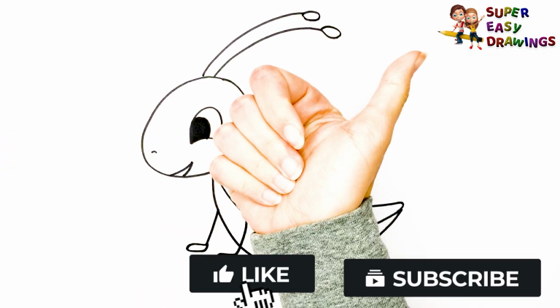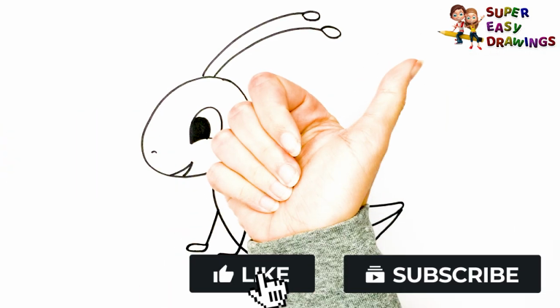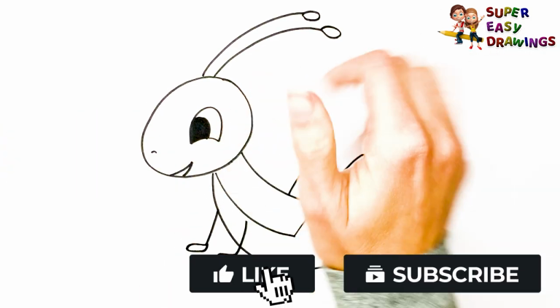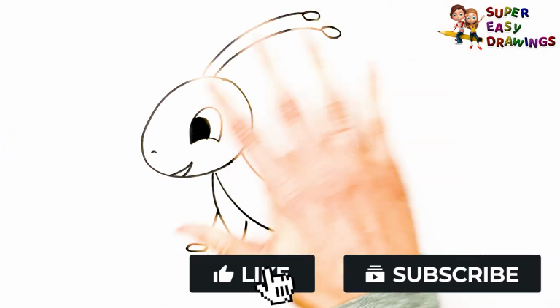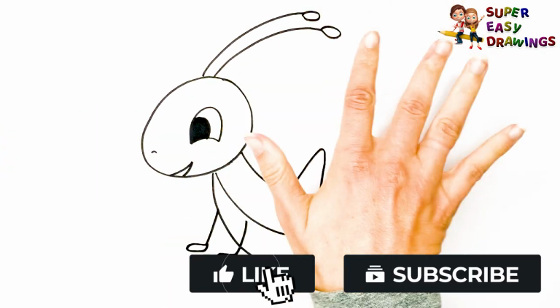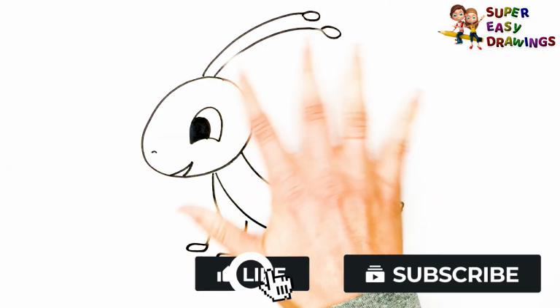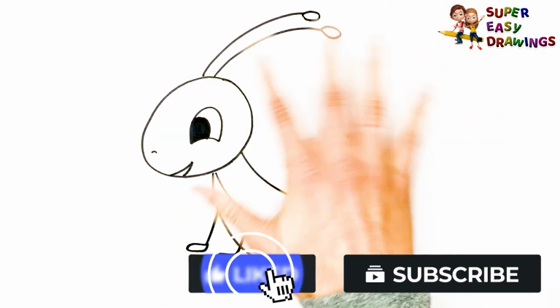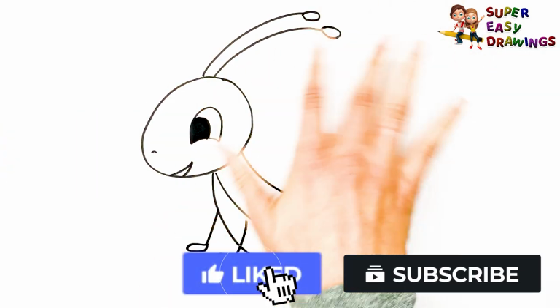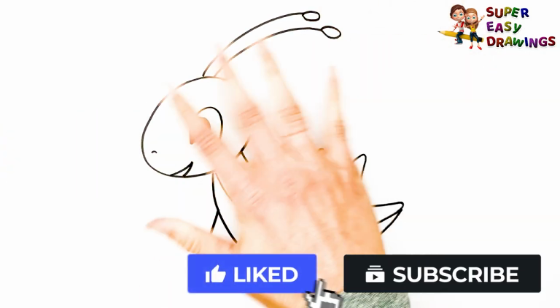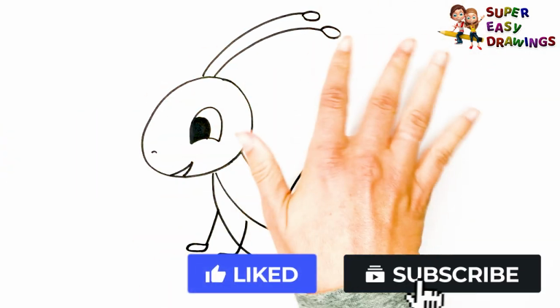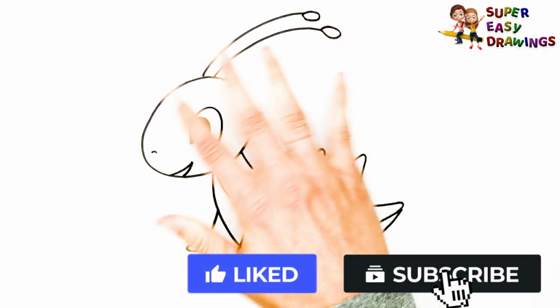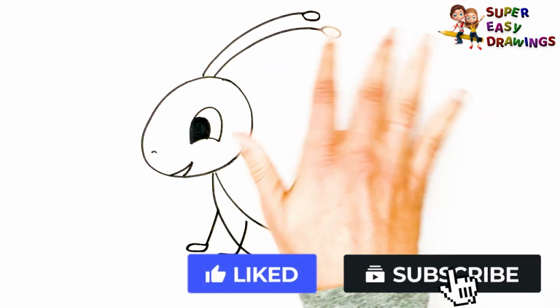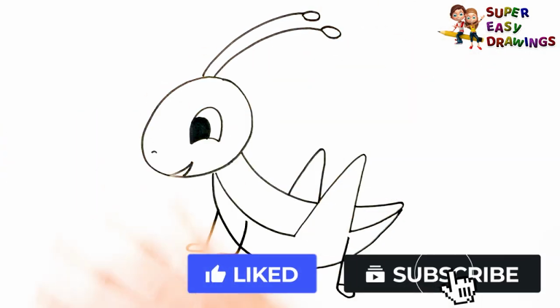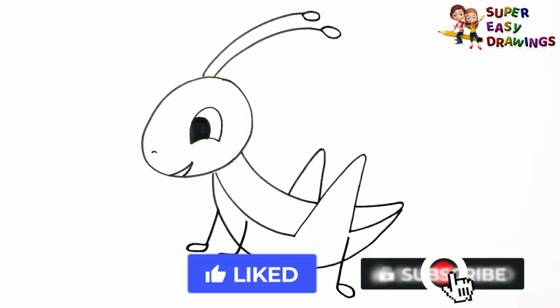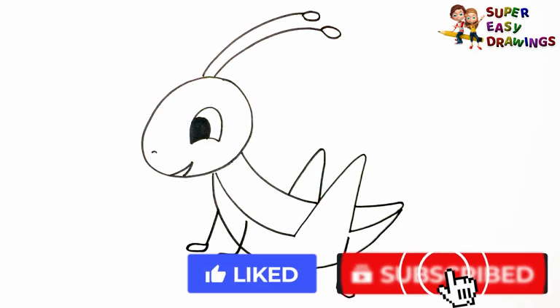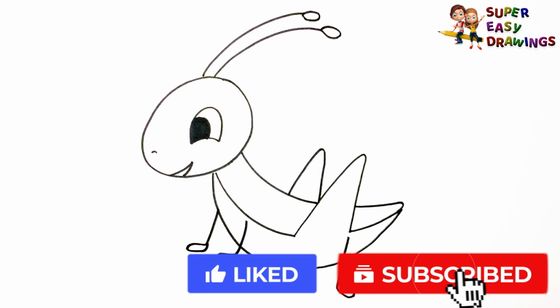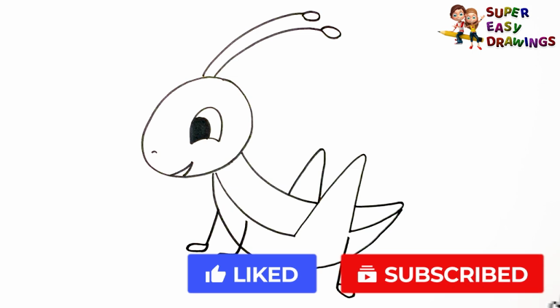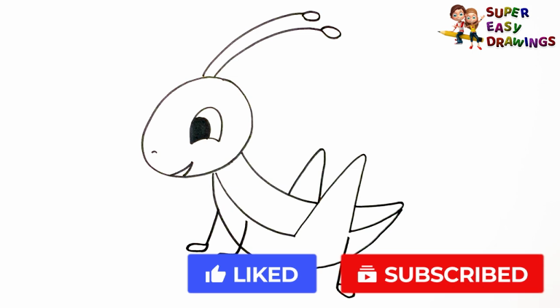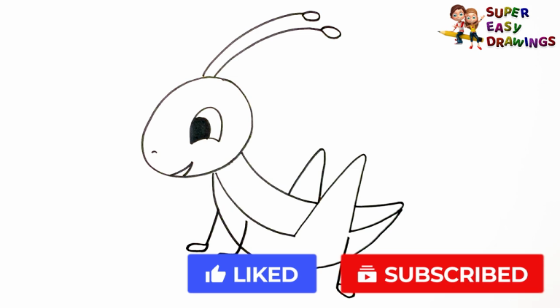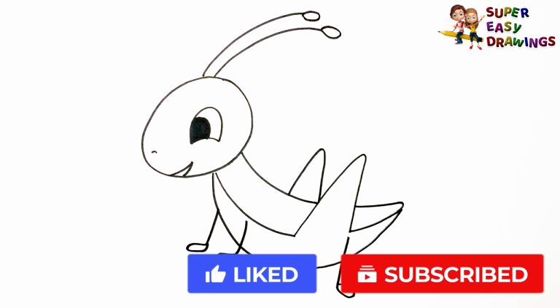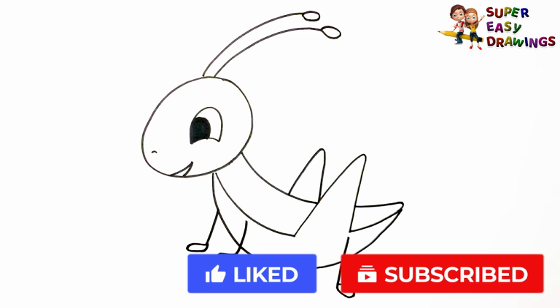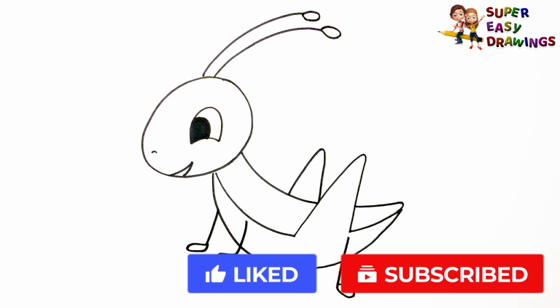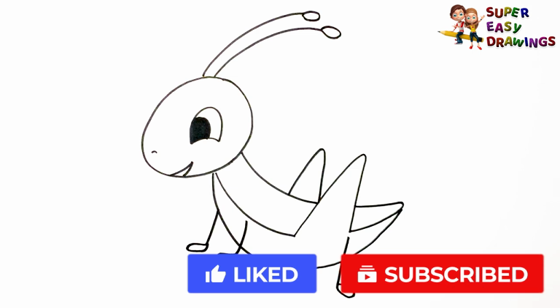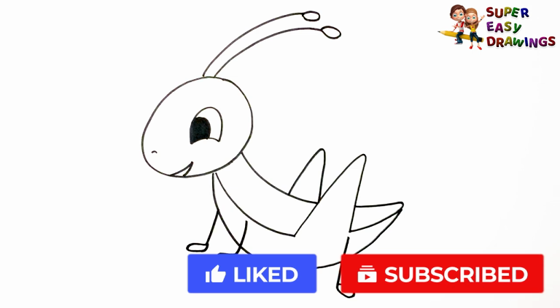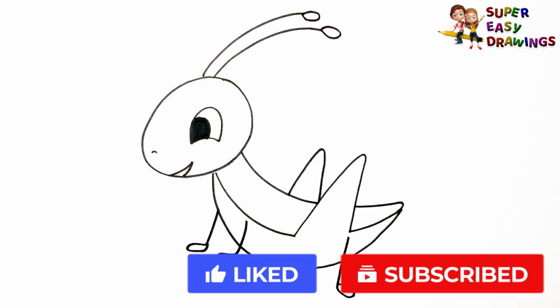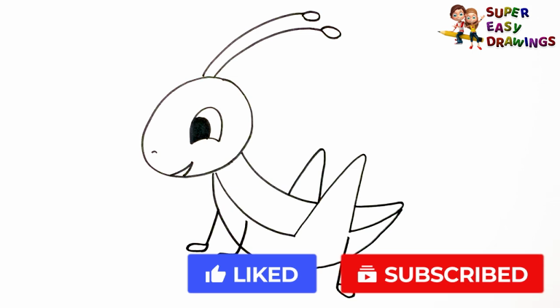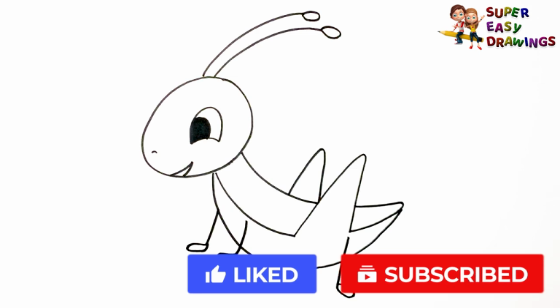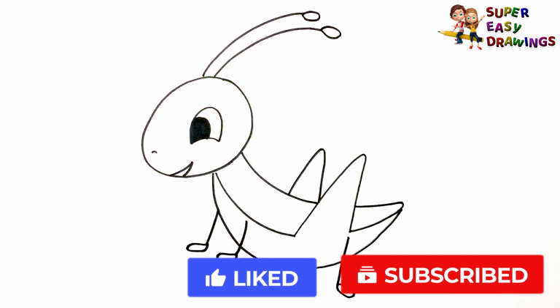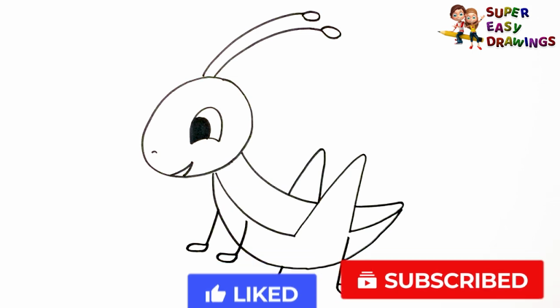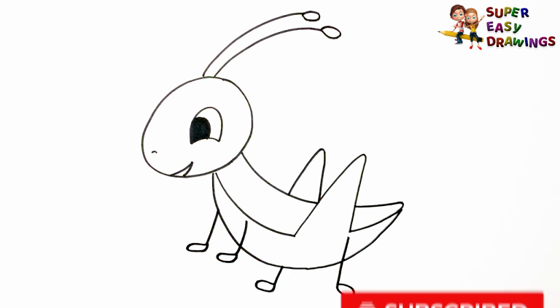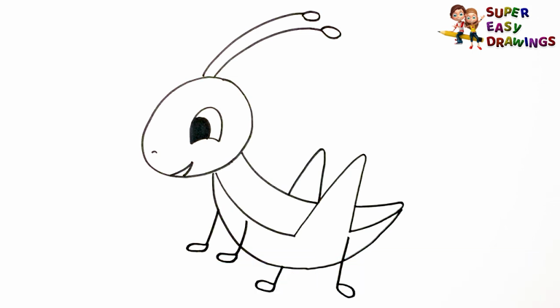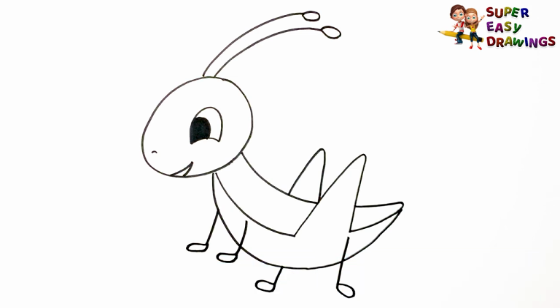If you like this video, do not hesitate to like it and subscribe to the channel. See you in the next video!